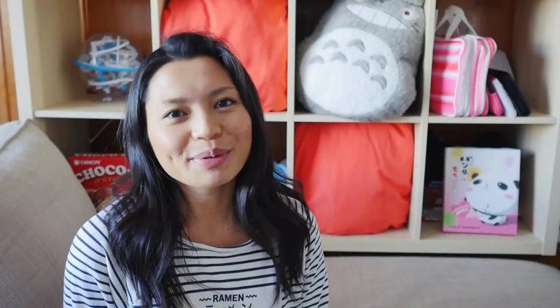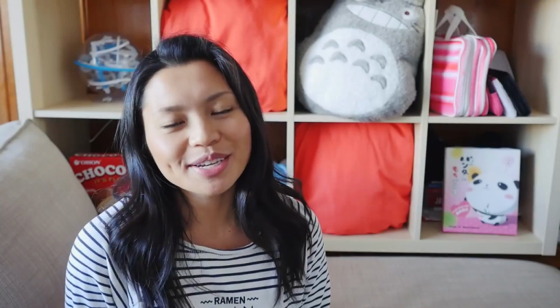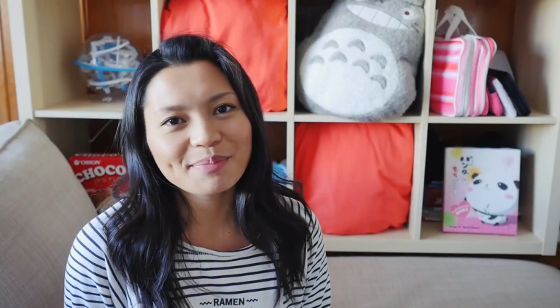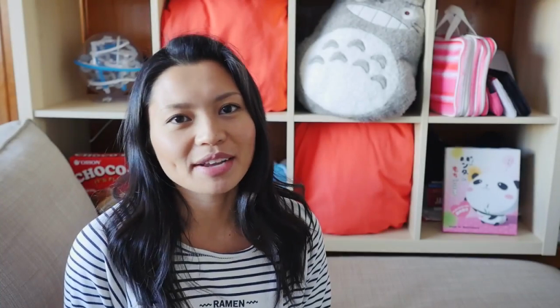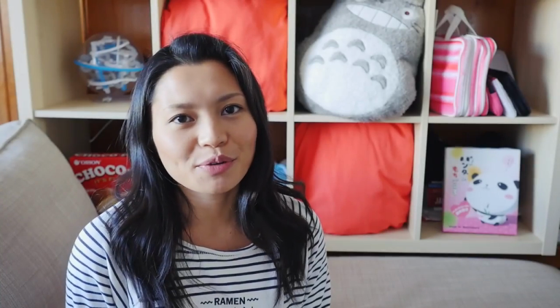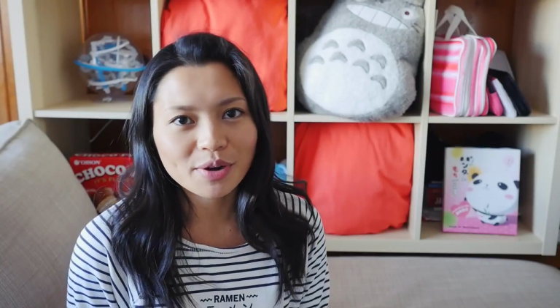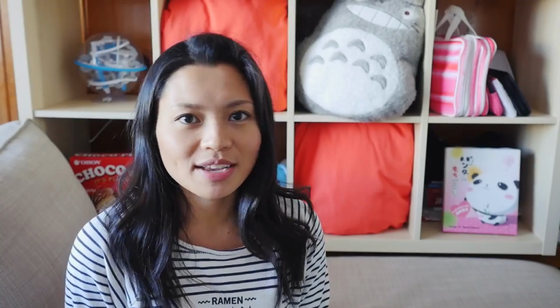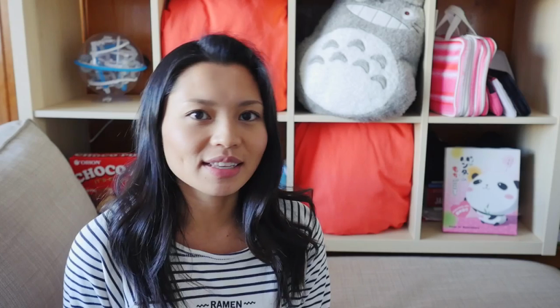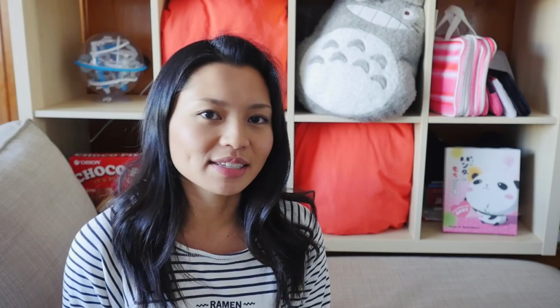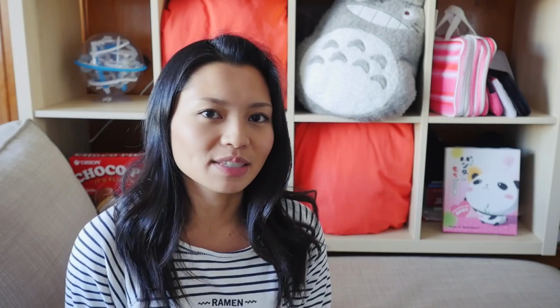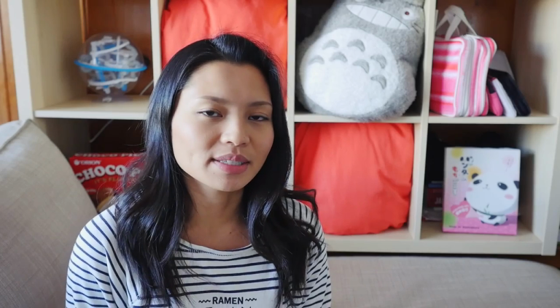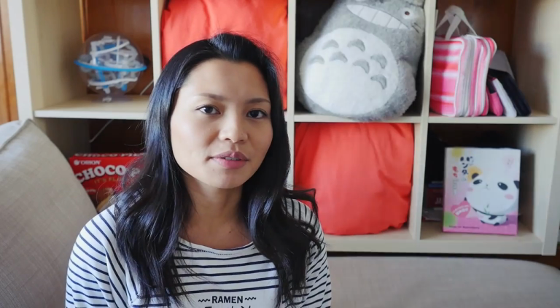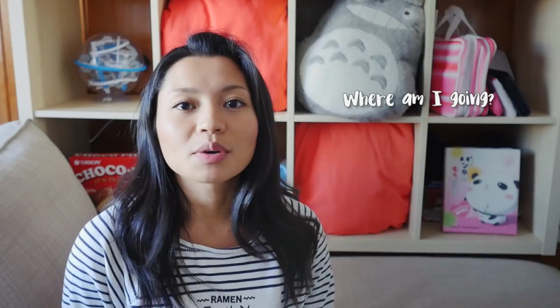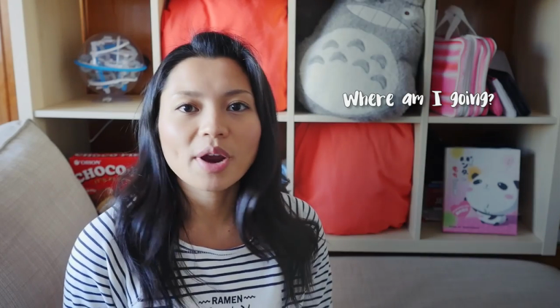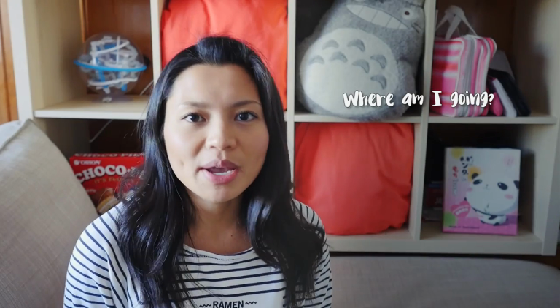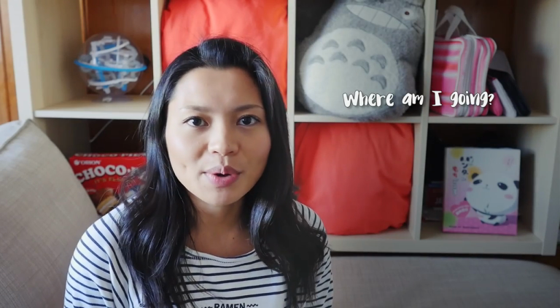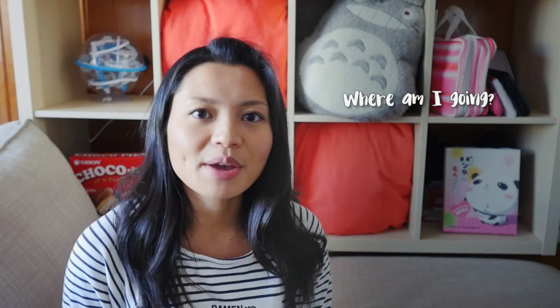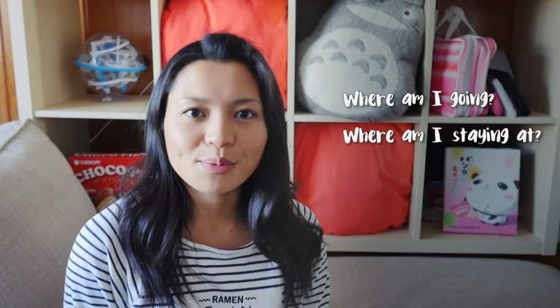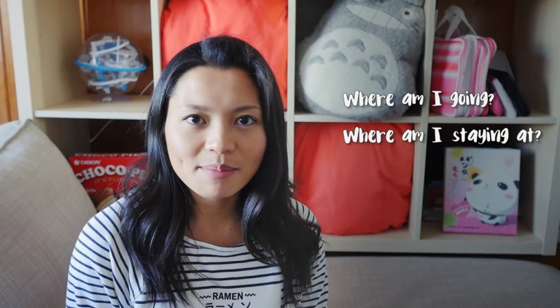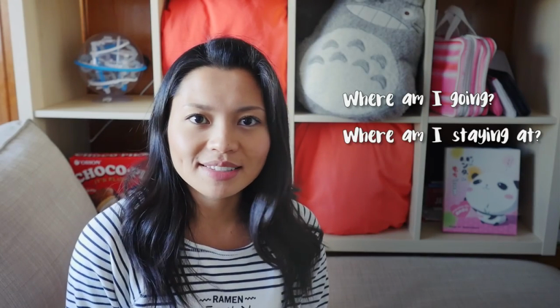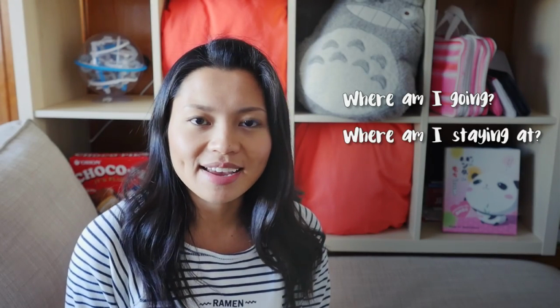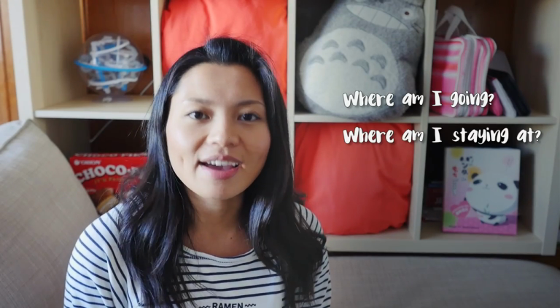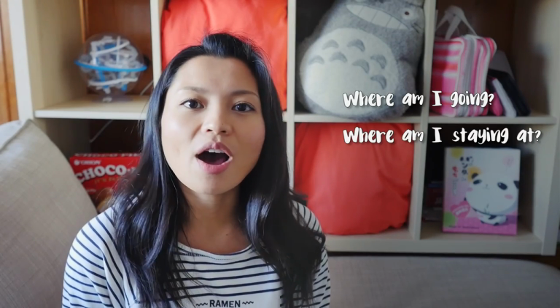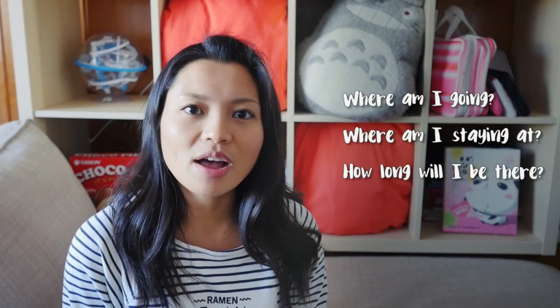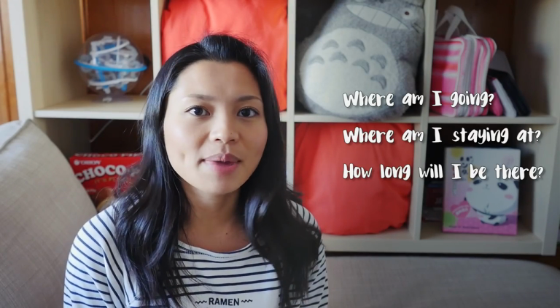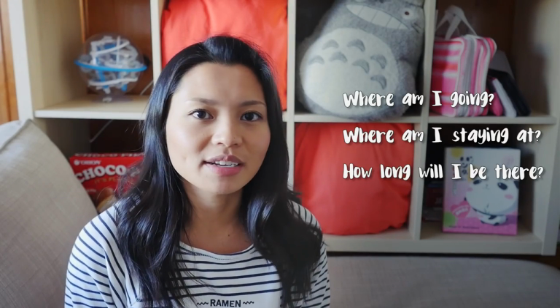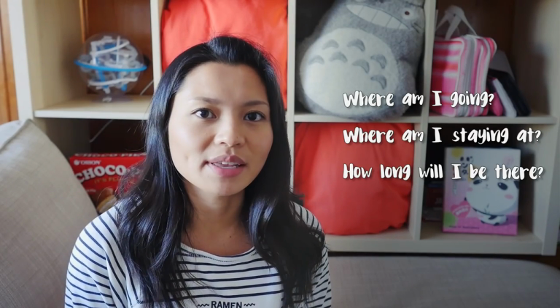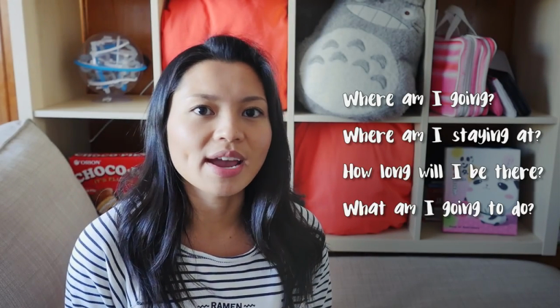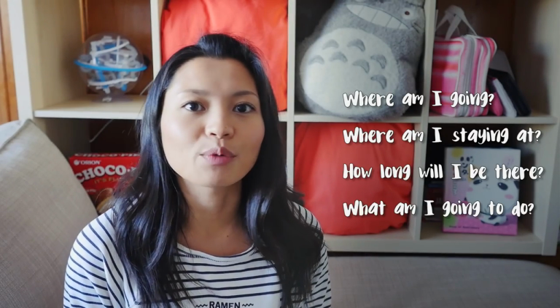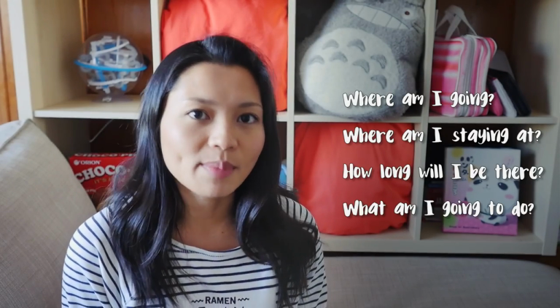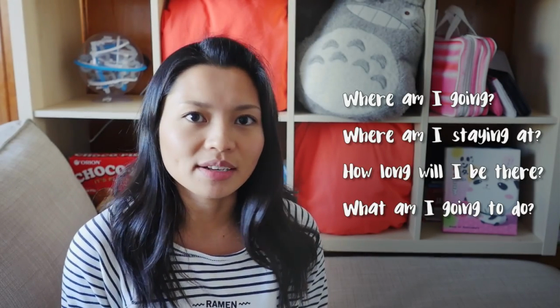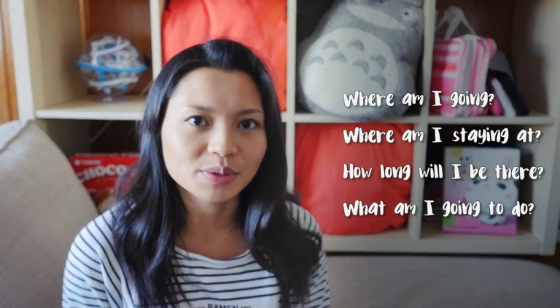So before I start packing, there are four things that I like to ask myself: Where am I going? Where am I staying at? How long am I going to be there? And what am I going to do?